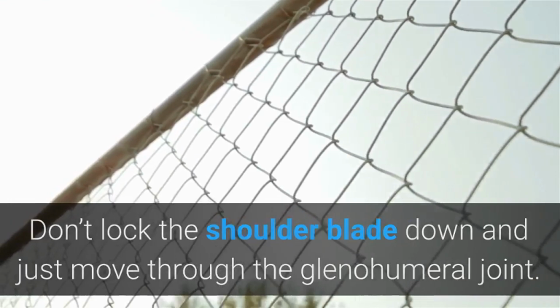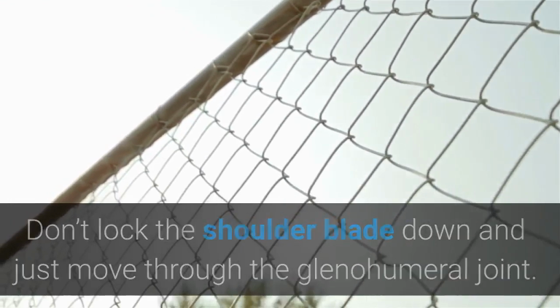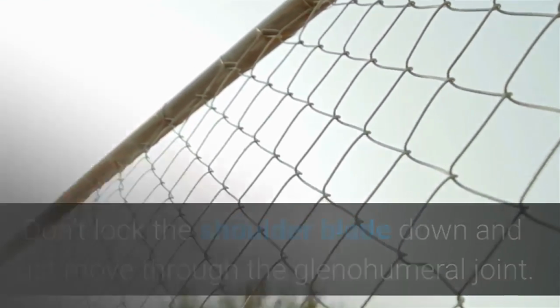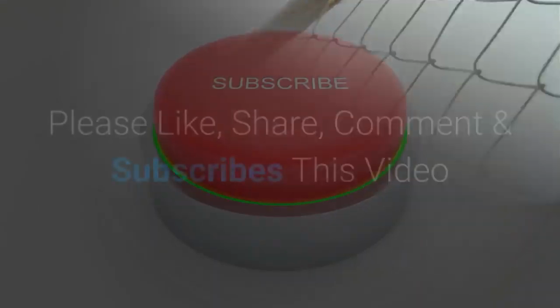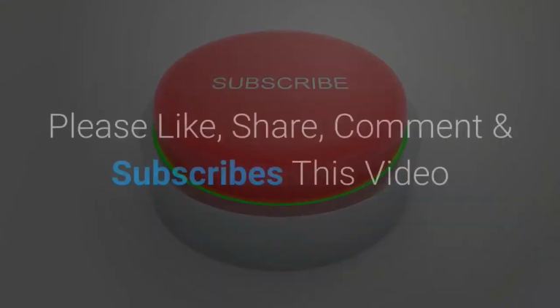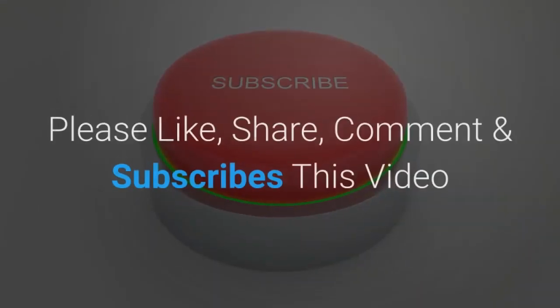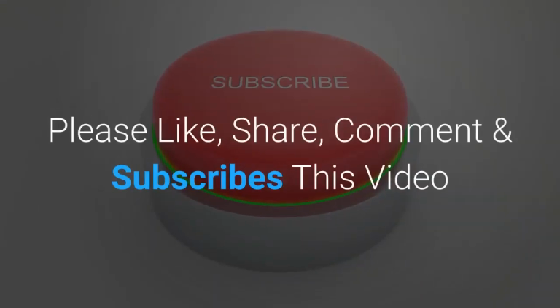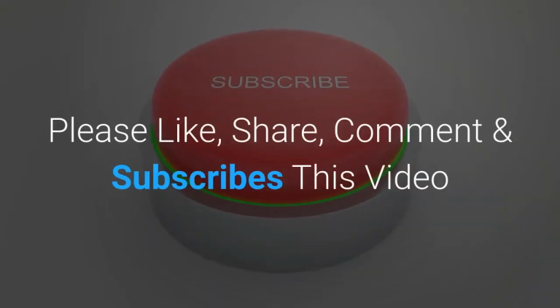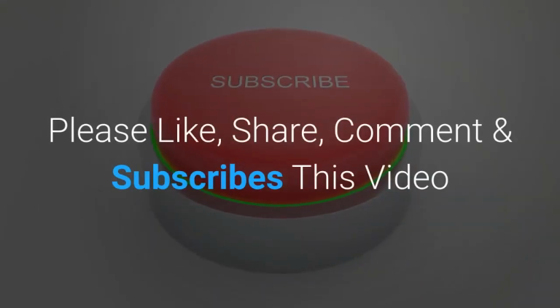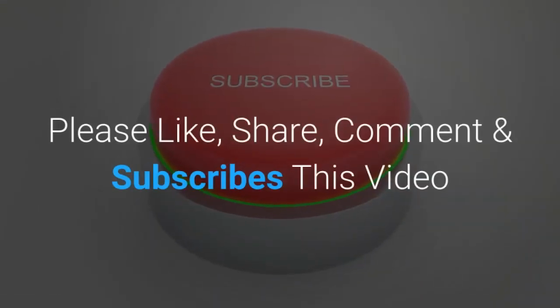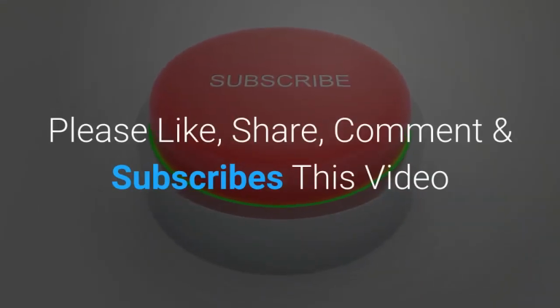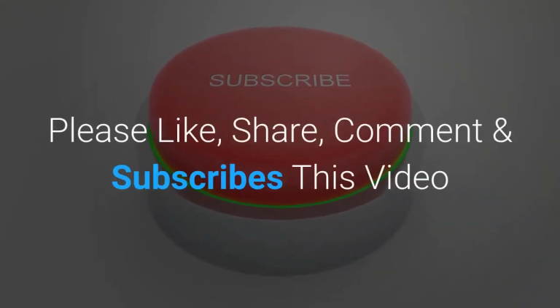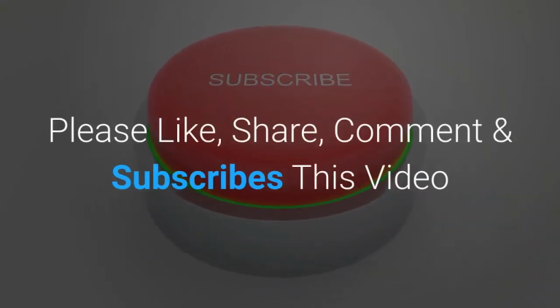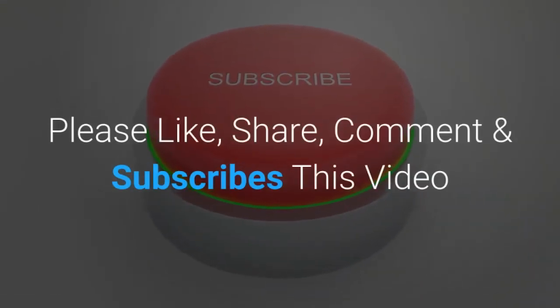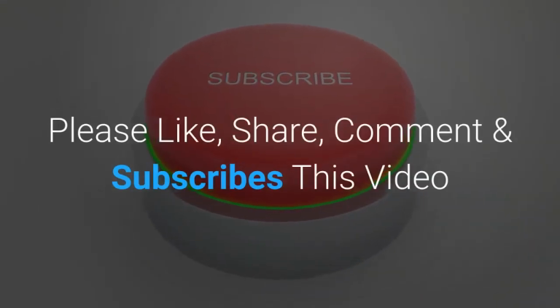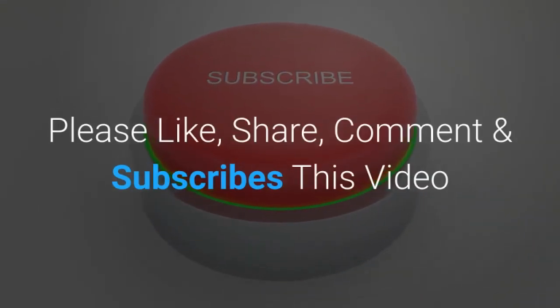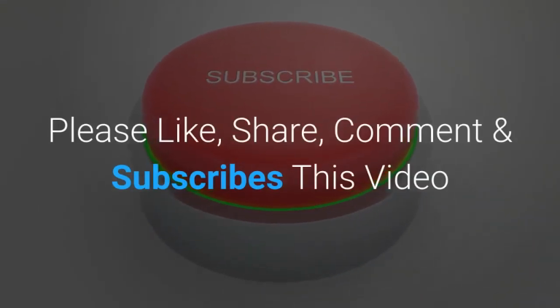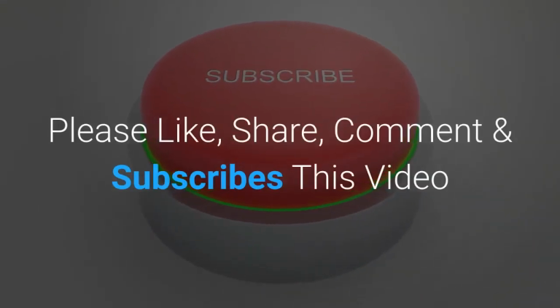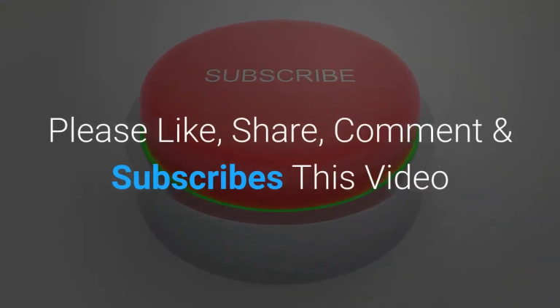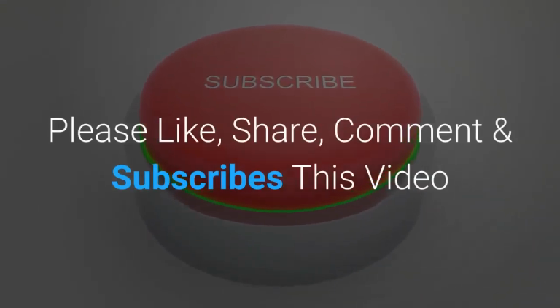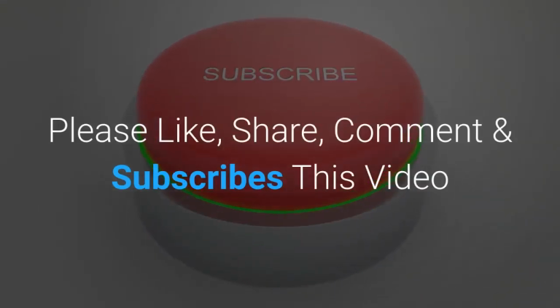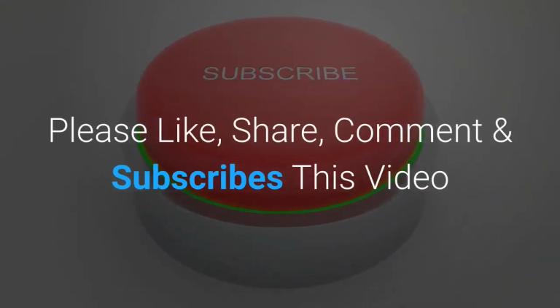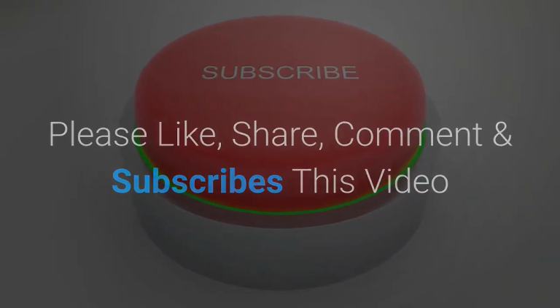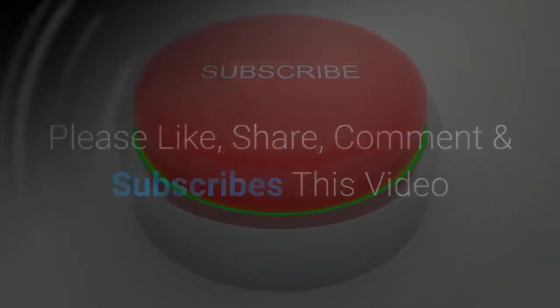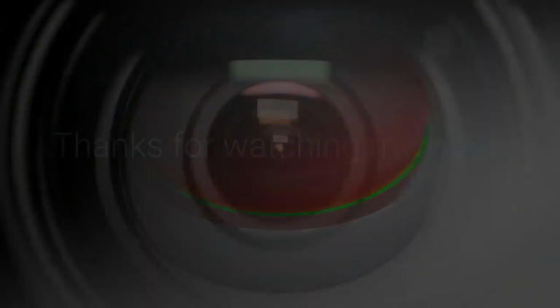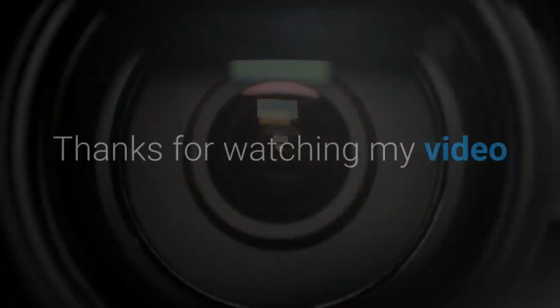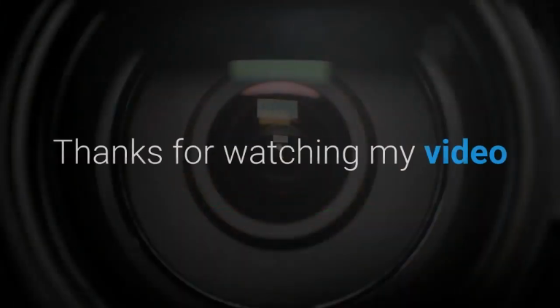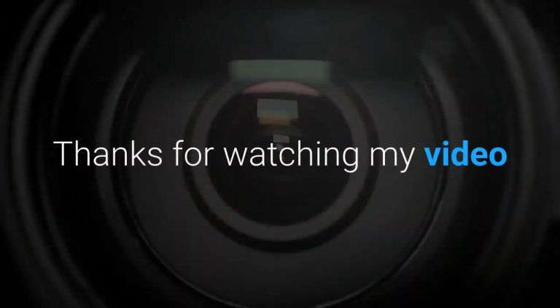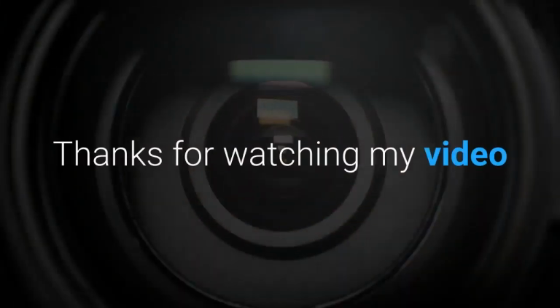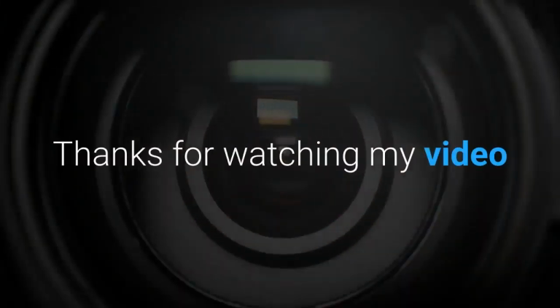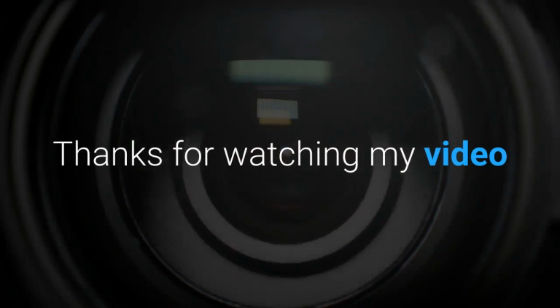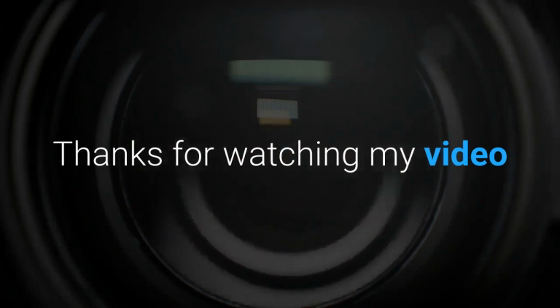Please like, share, comment and subscribe to this video. Thanks for watching.